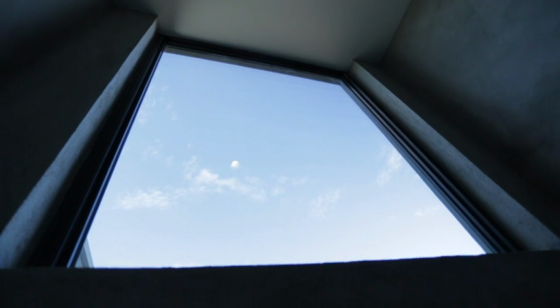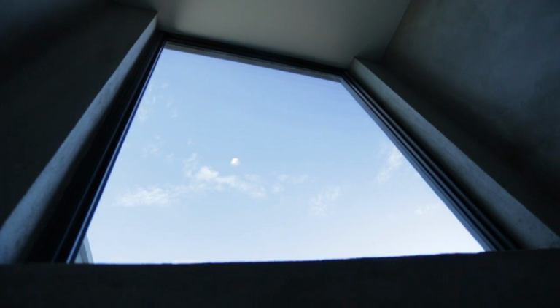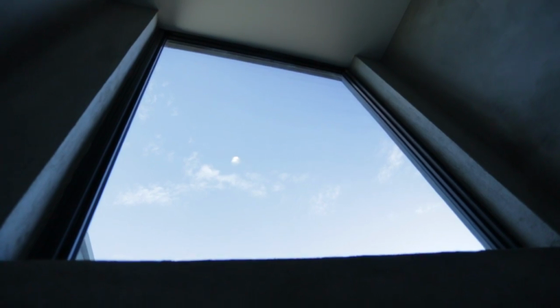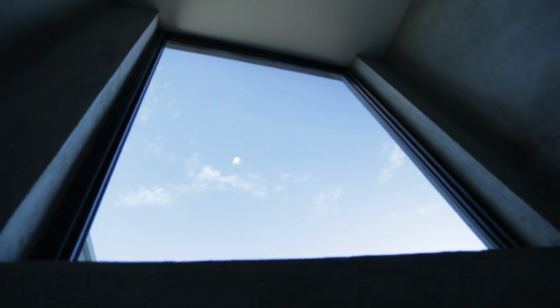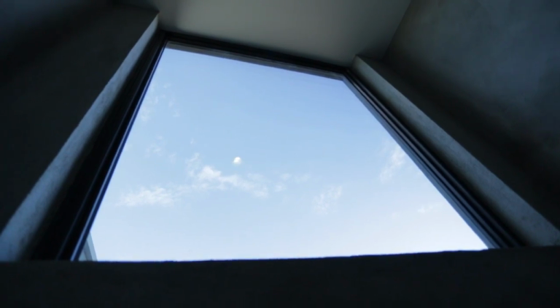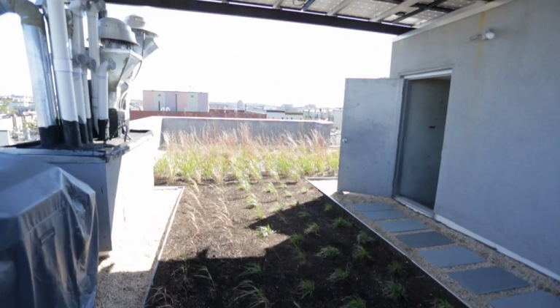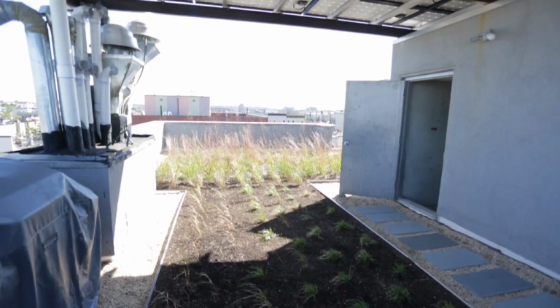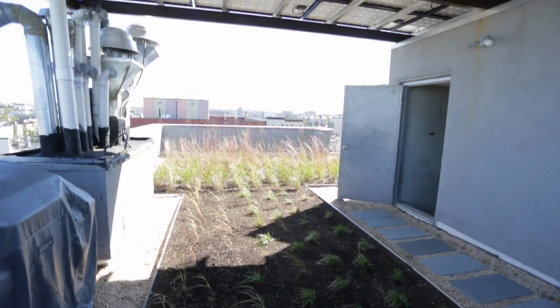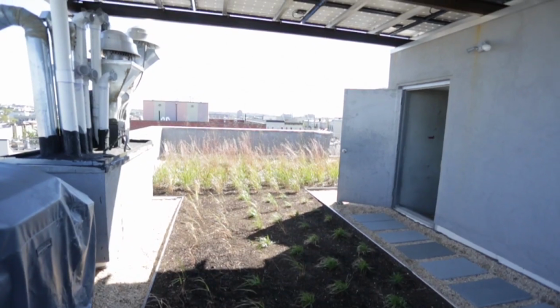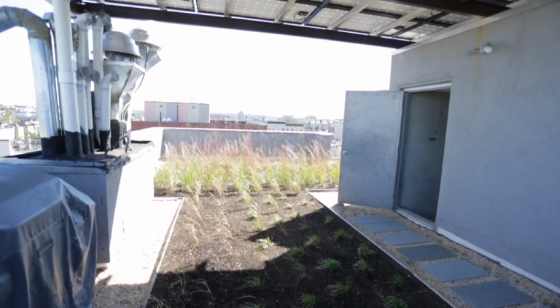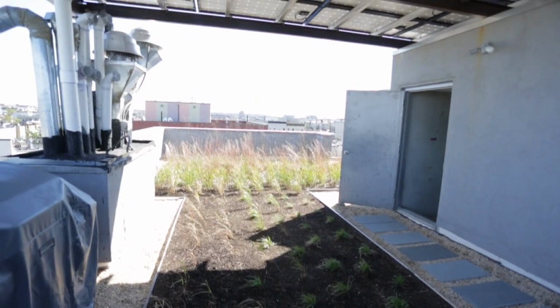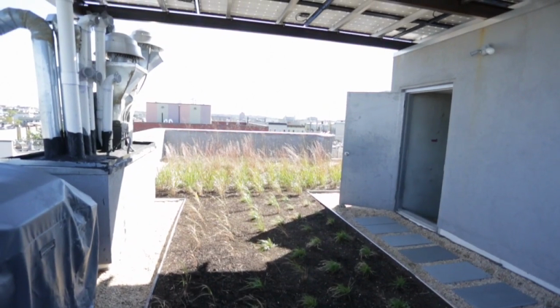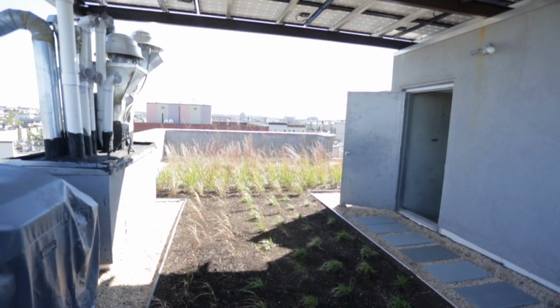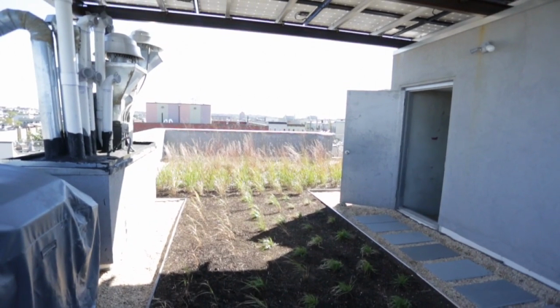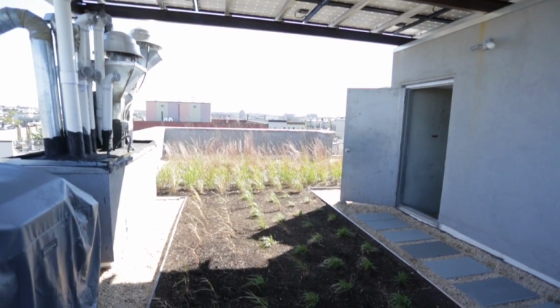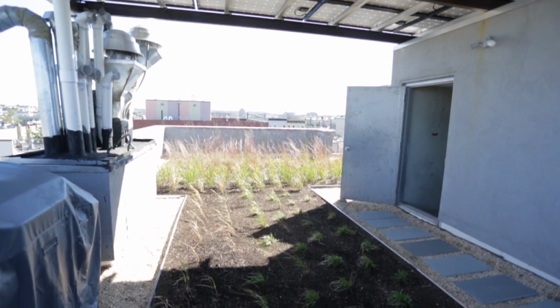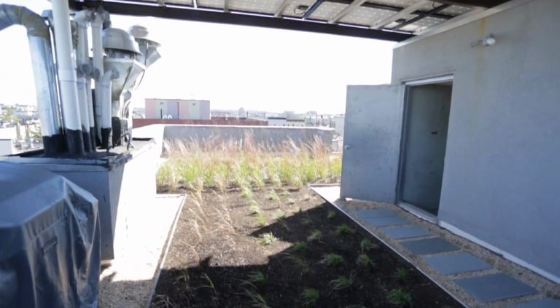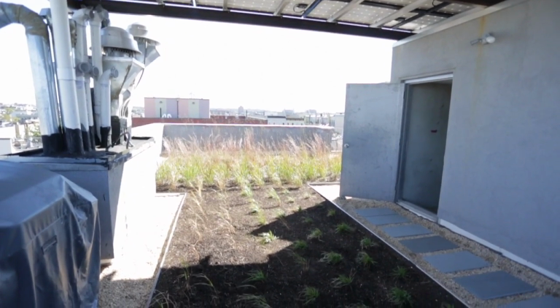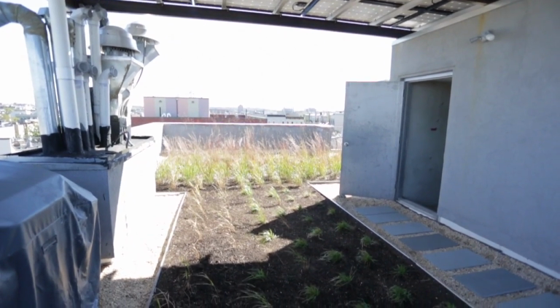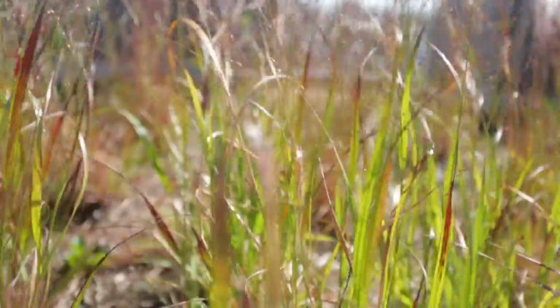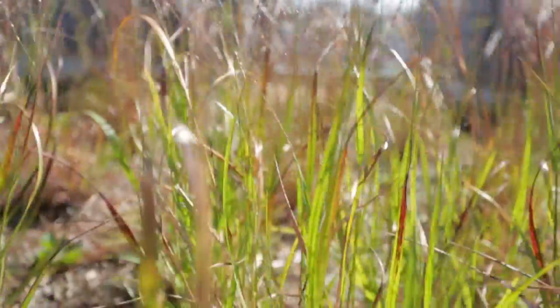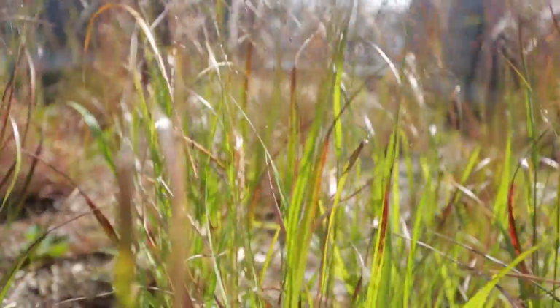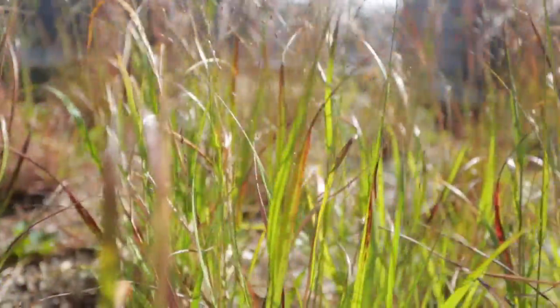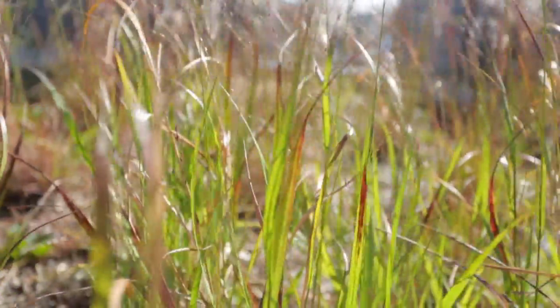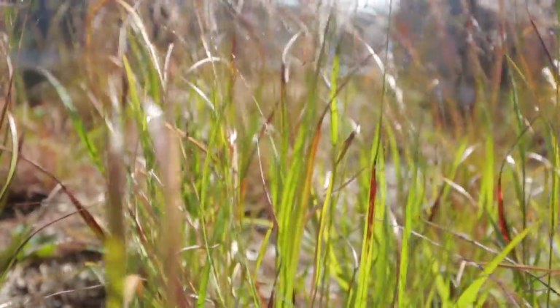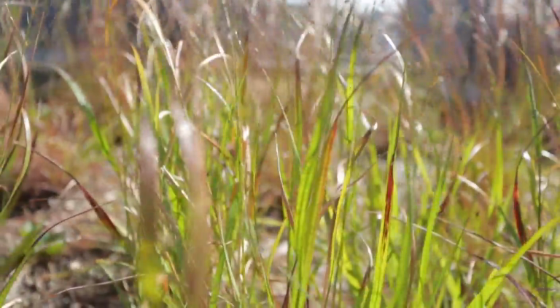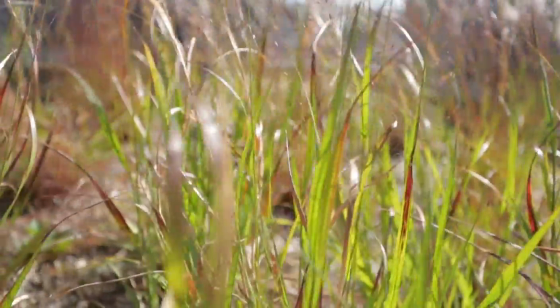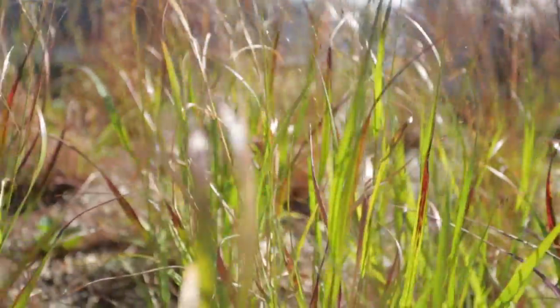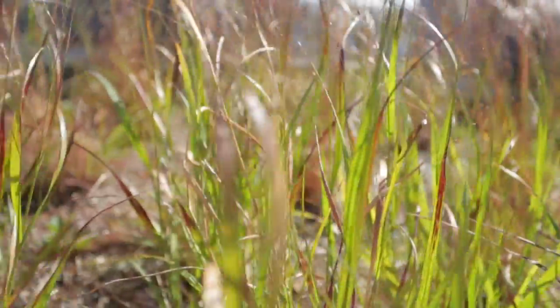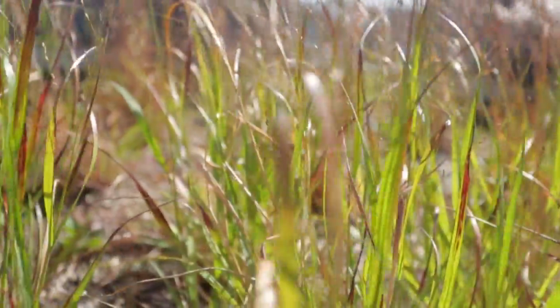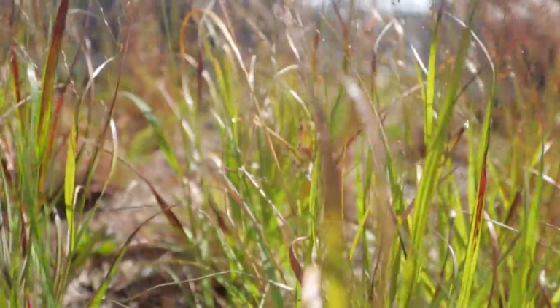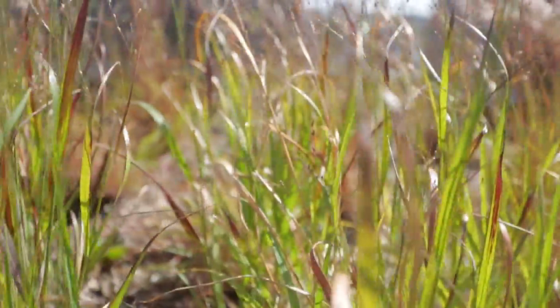On the roof, 50% of the roof is a green roof — something that we built completely from scratch ourselves.